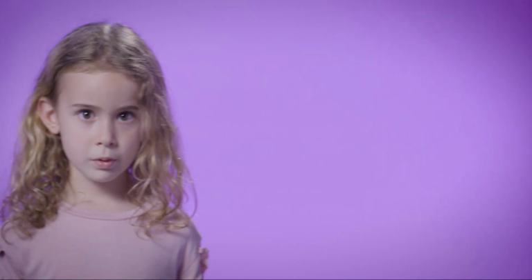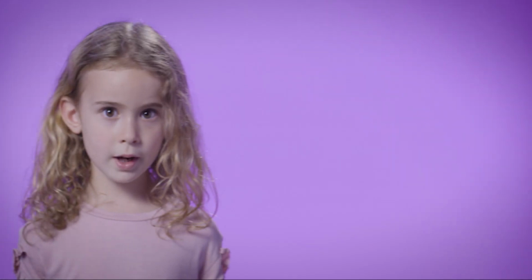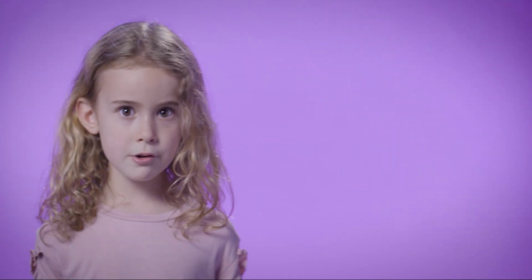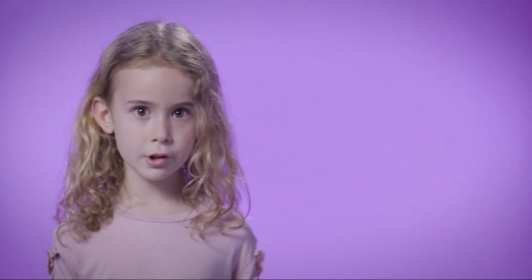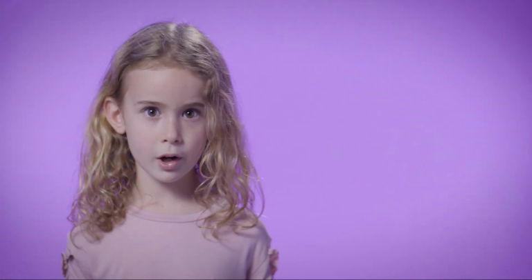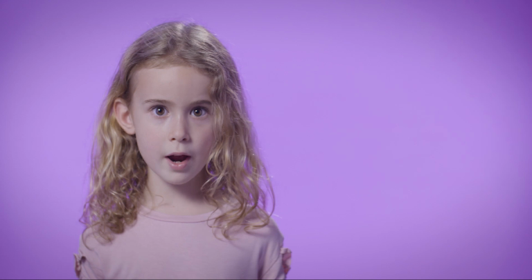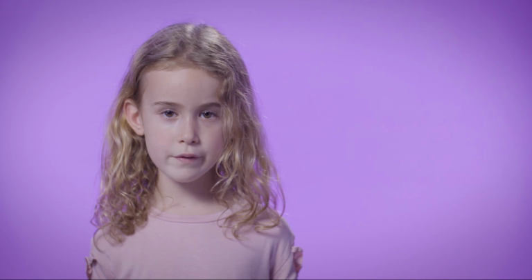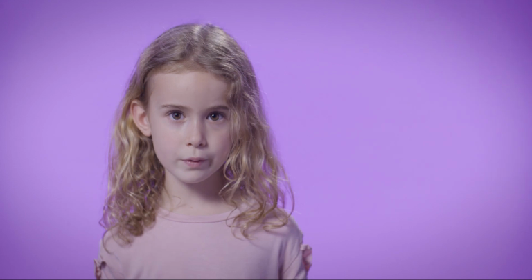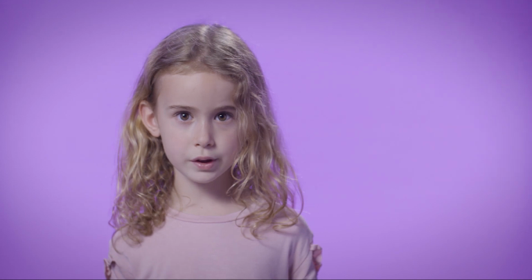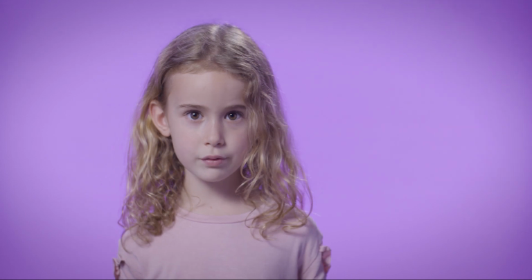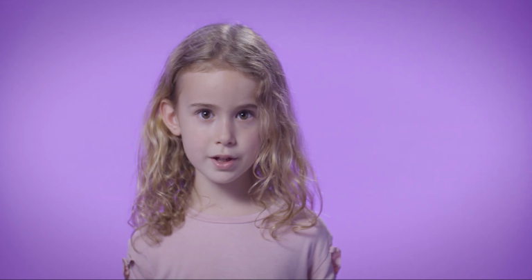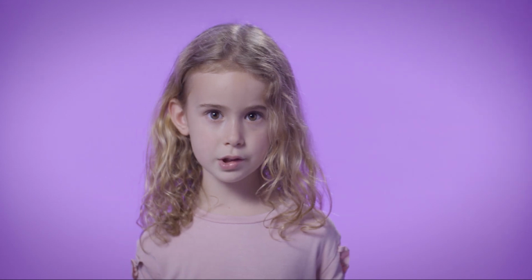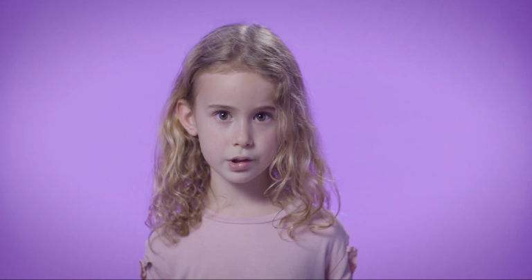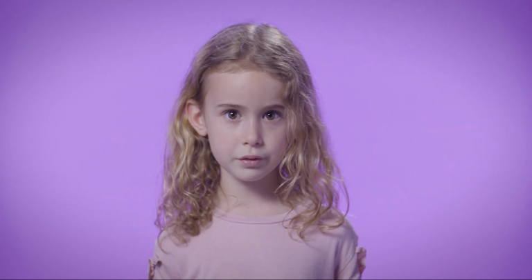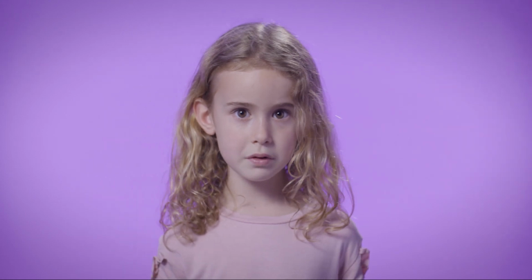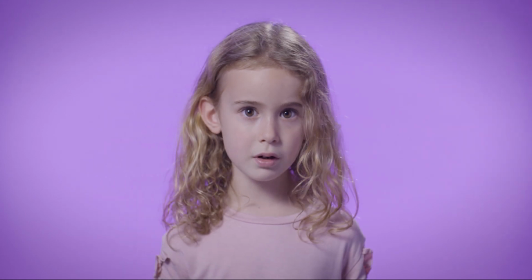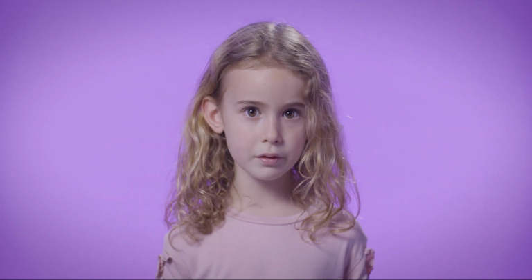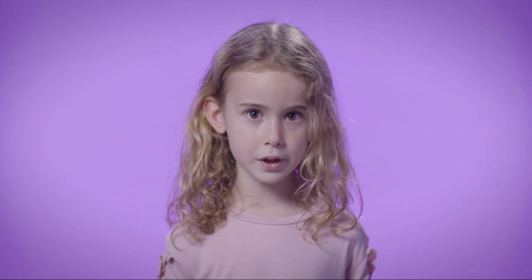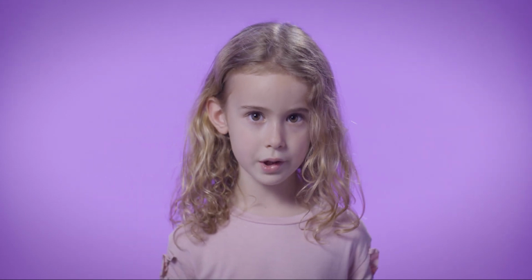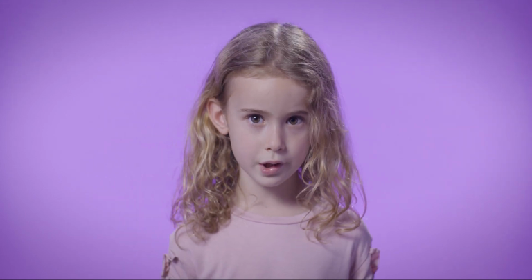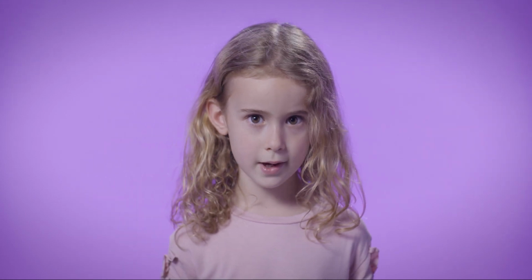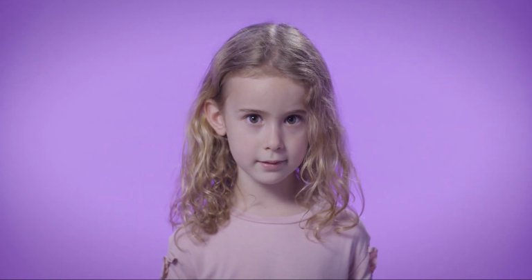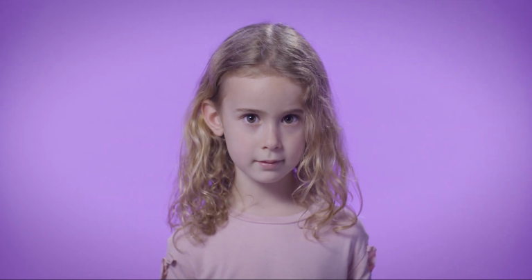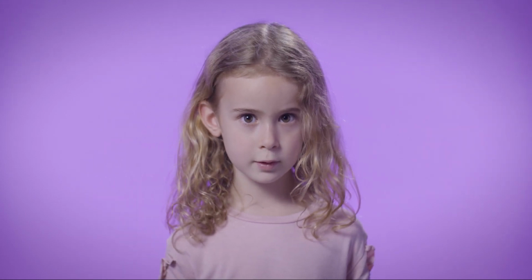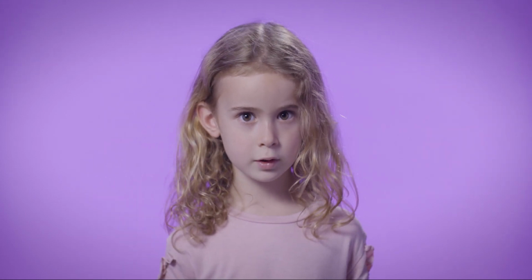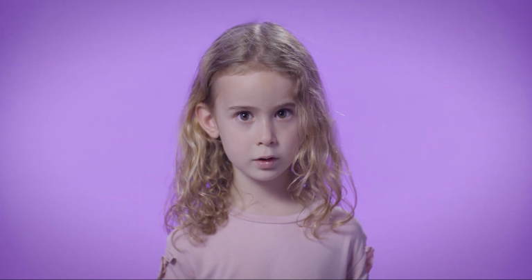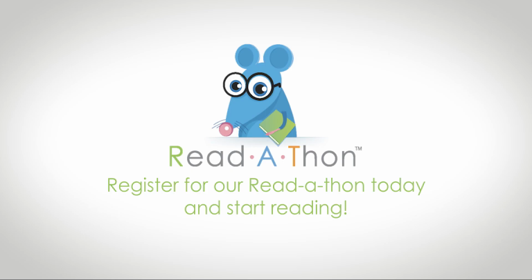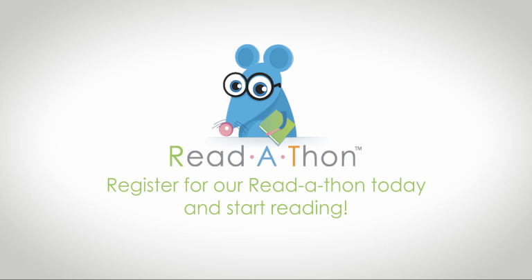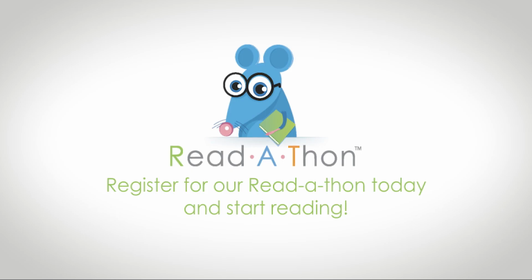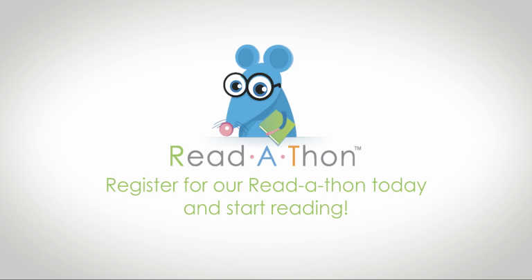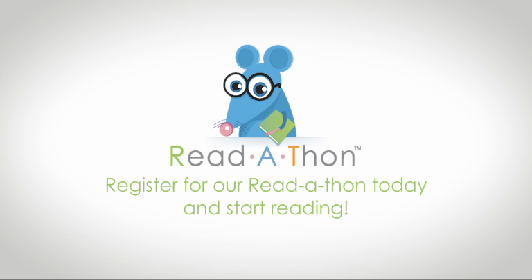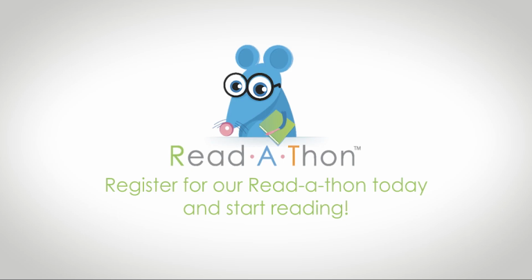We're counting on everyone to register for our Readathon. Readathon.